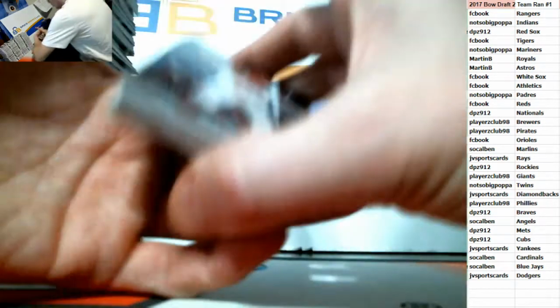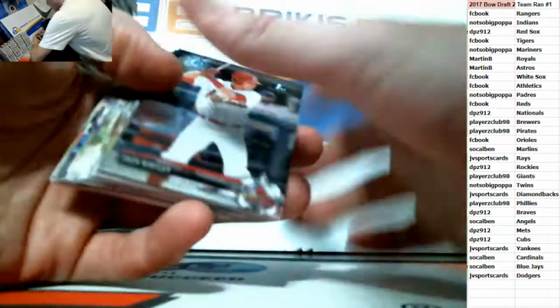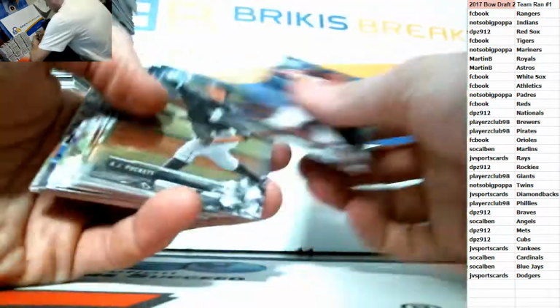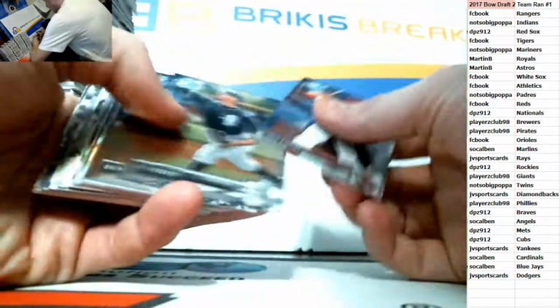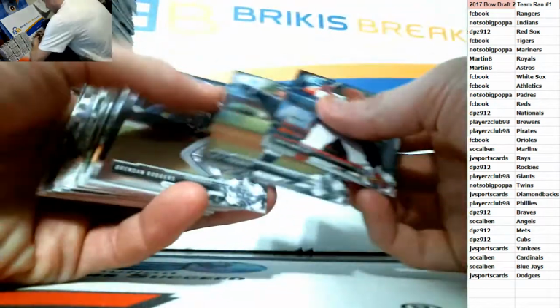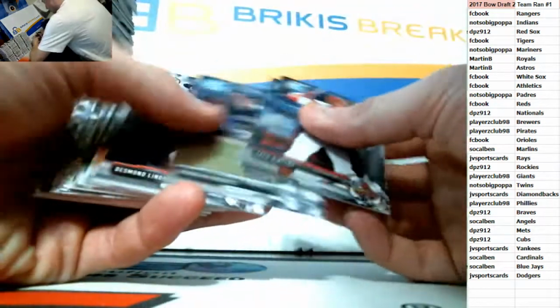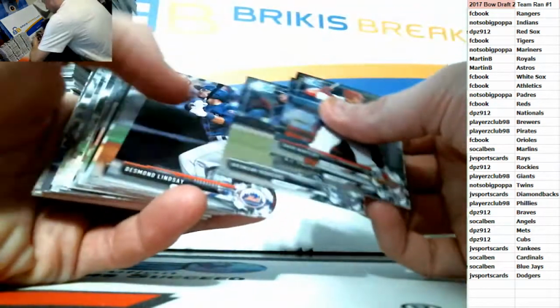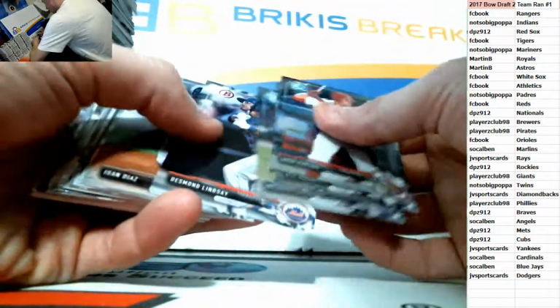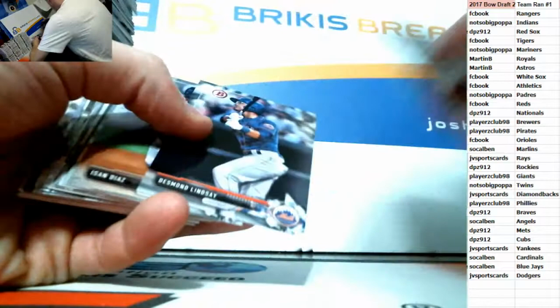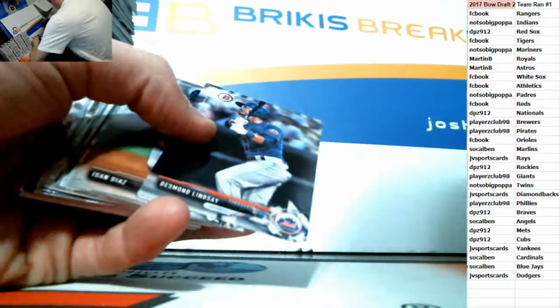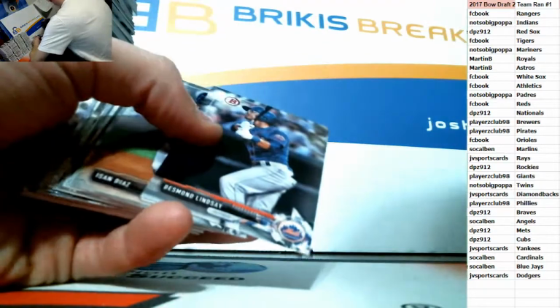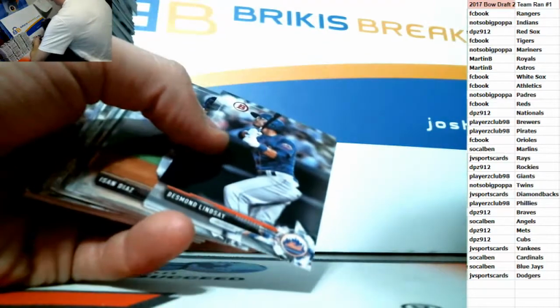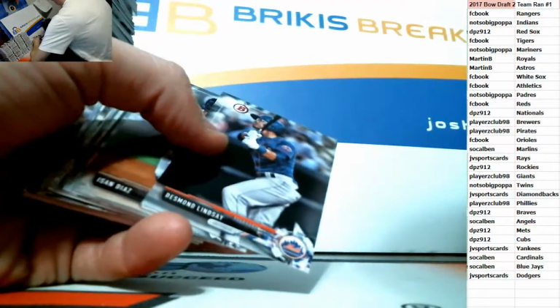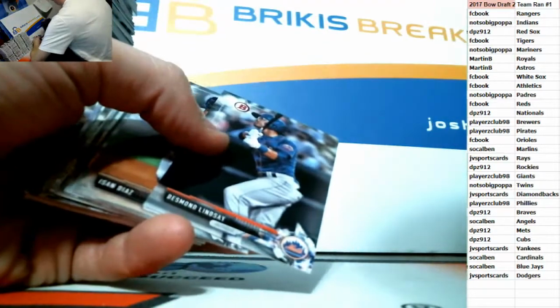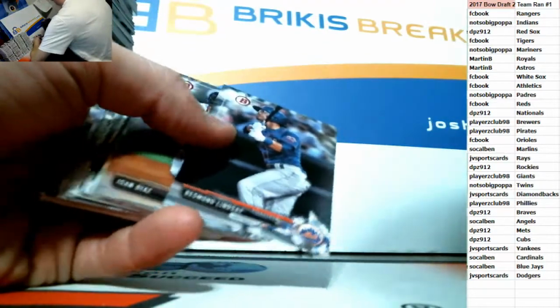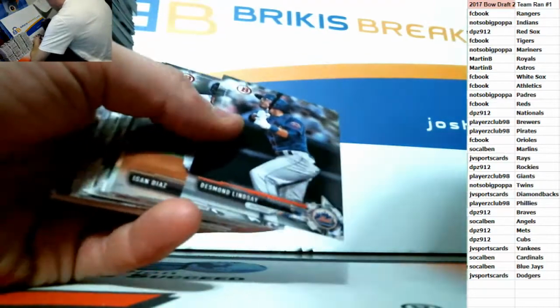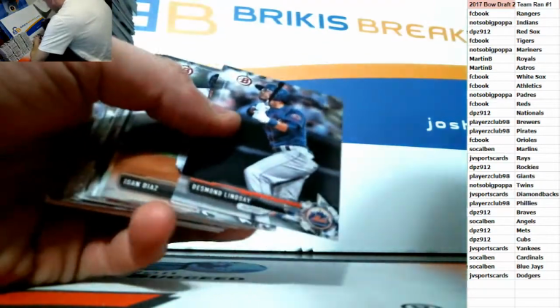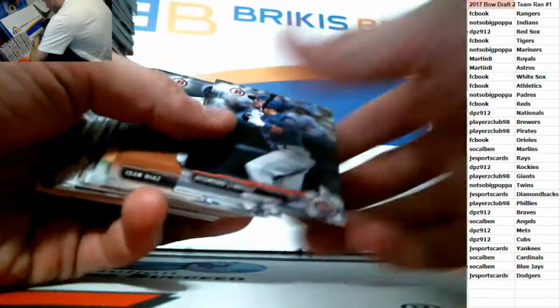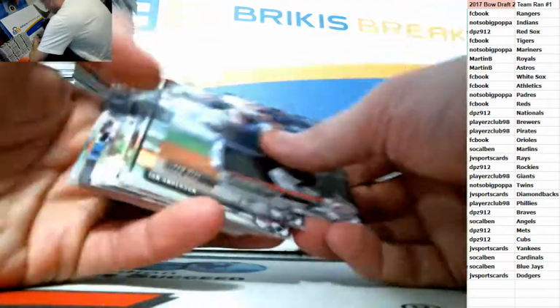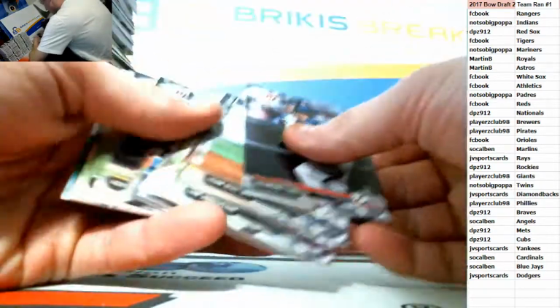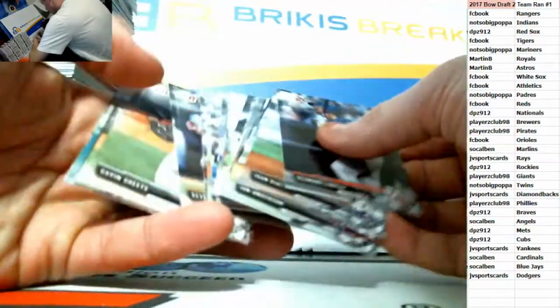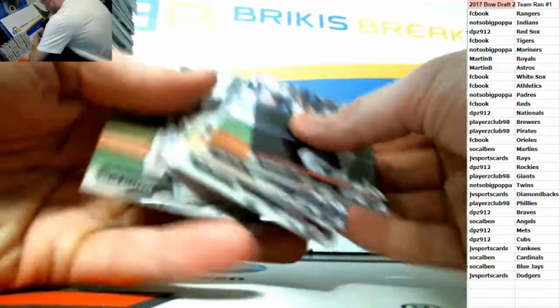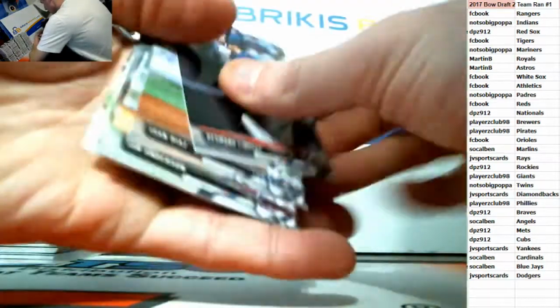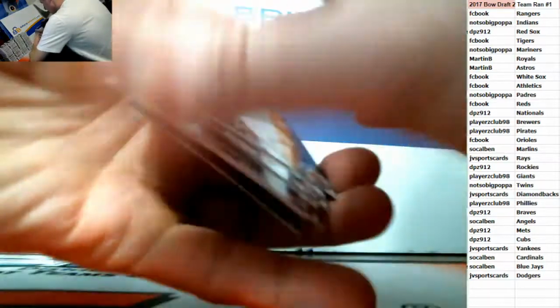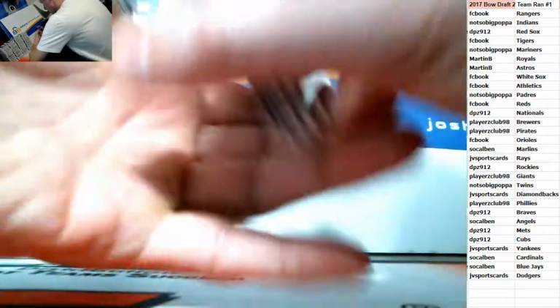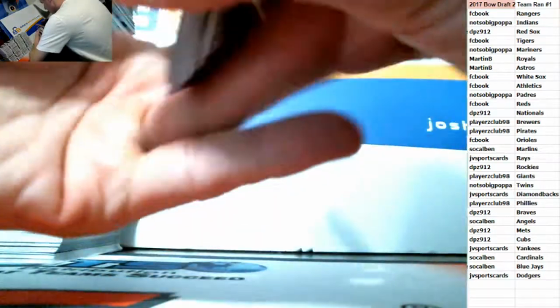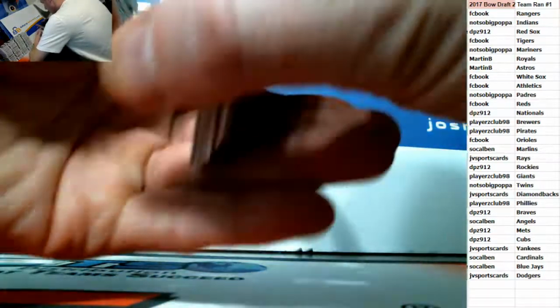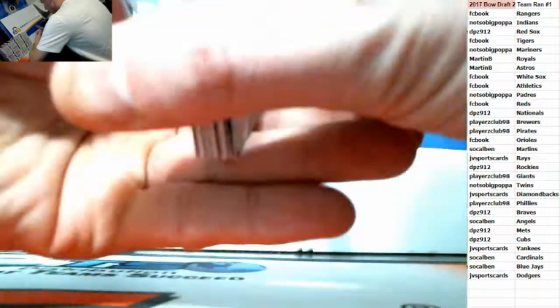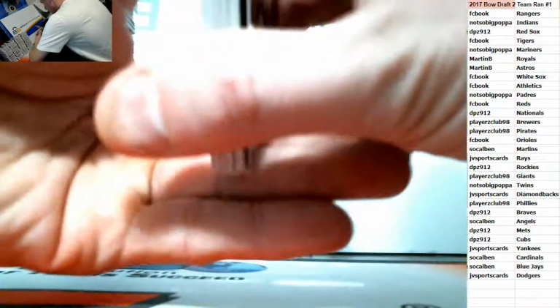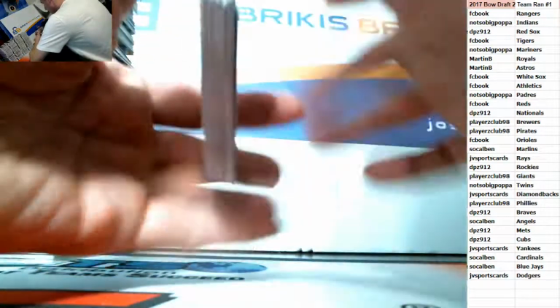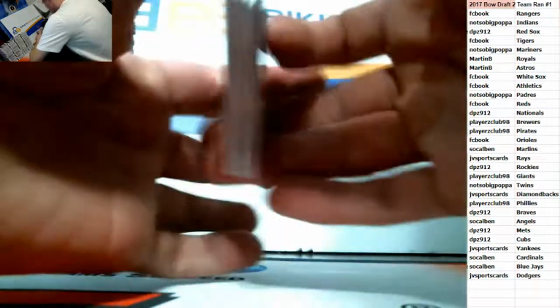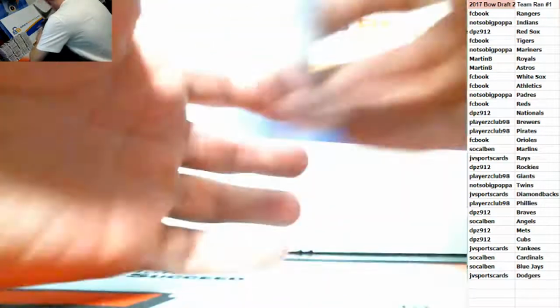End of this box and end of the first half of the case. Auto for the Twins — Blaine Enloe, first Bowman base auto for the Twins, going to Papa. Four spots left in two more Bowman Draft jumbo full case breaks. We are halfway through this case.